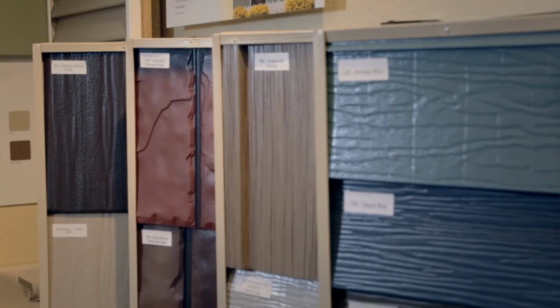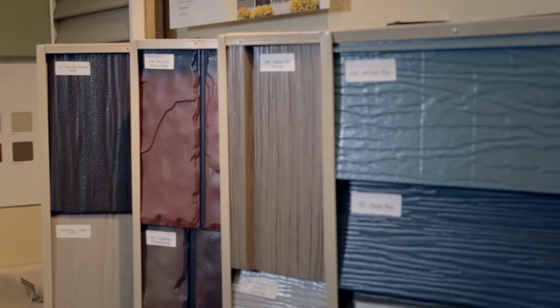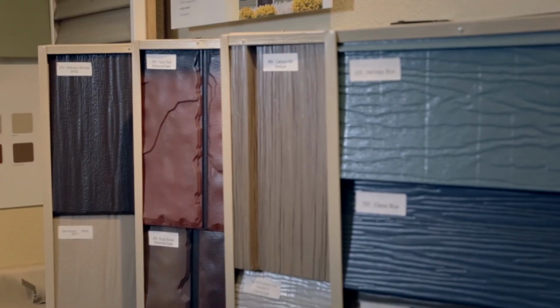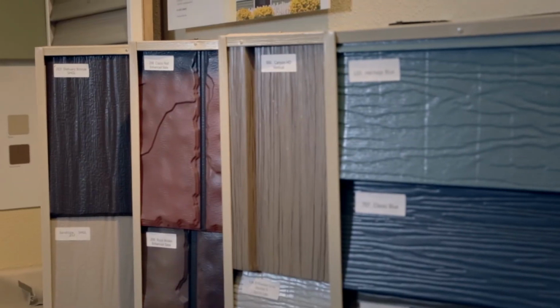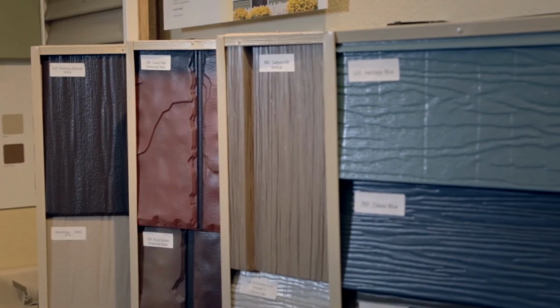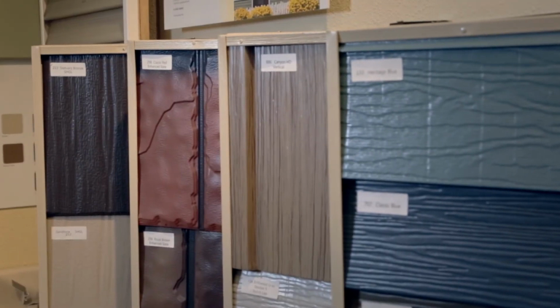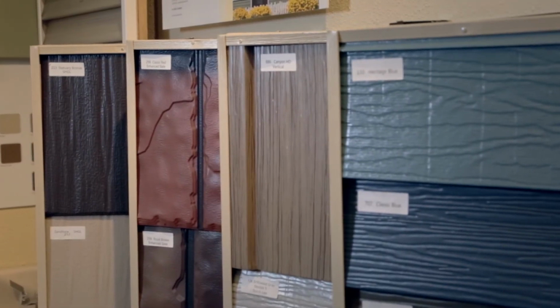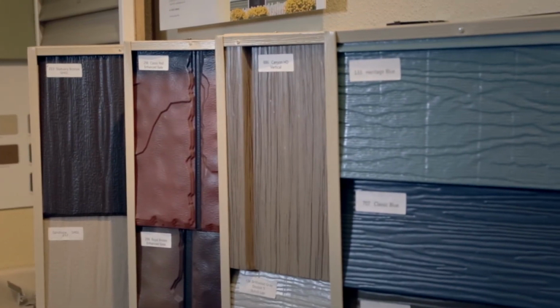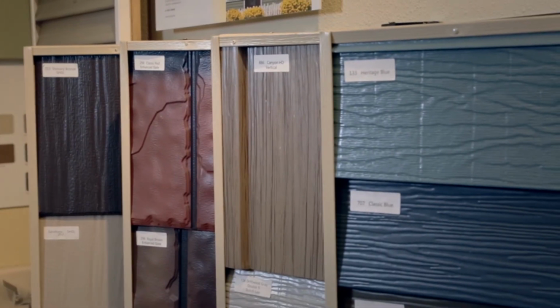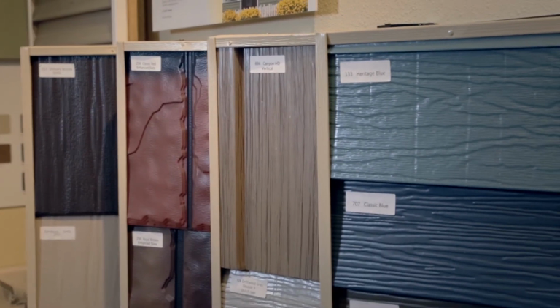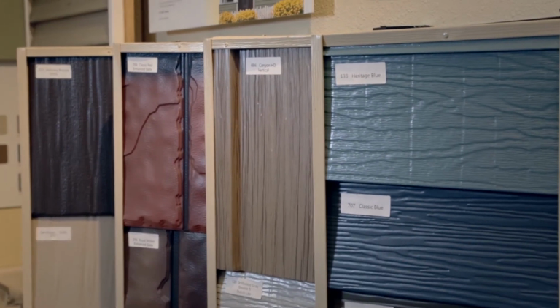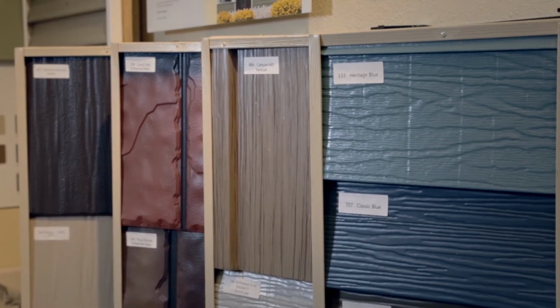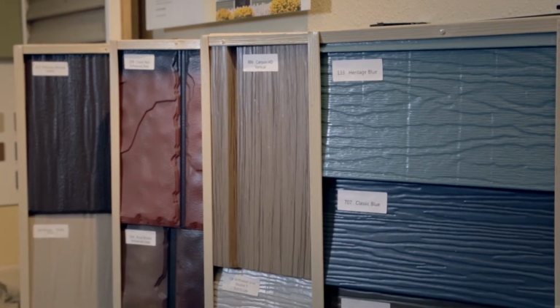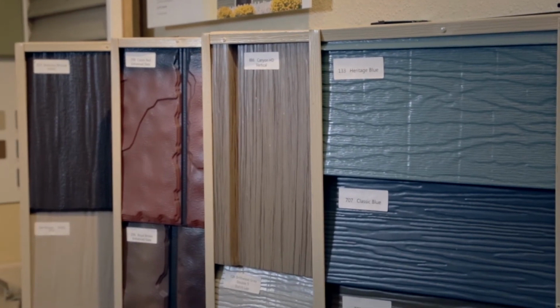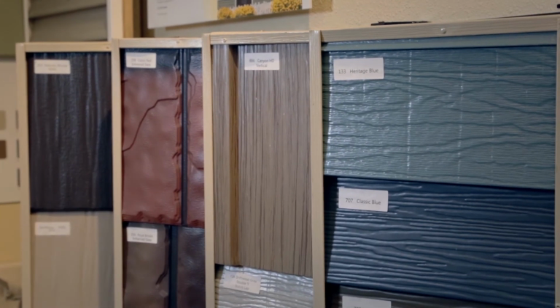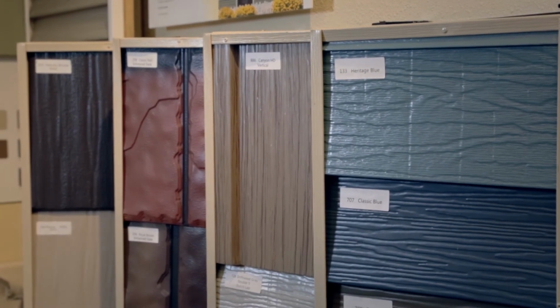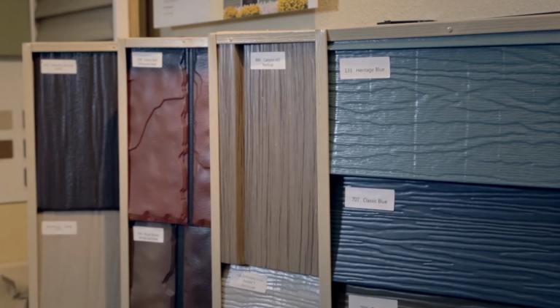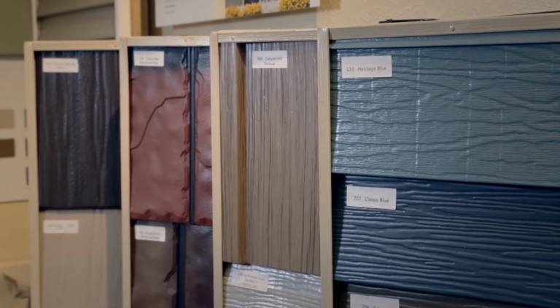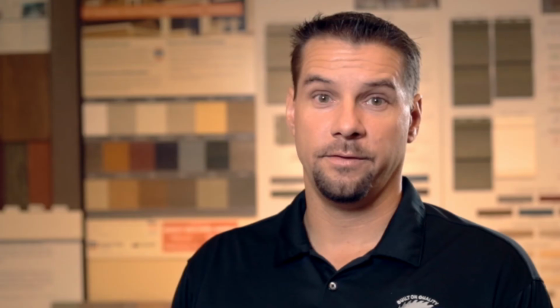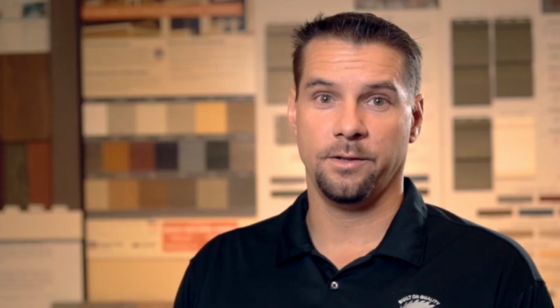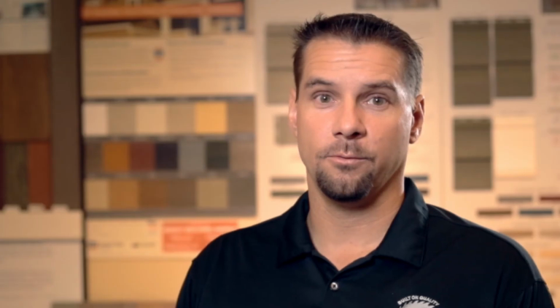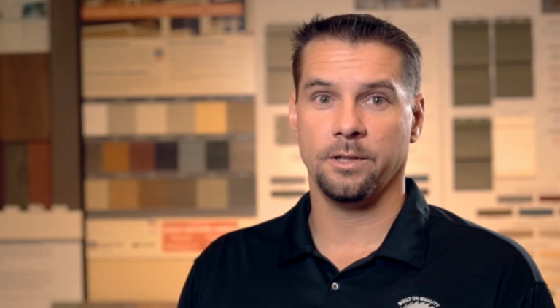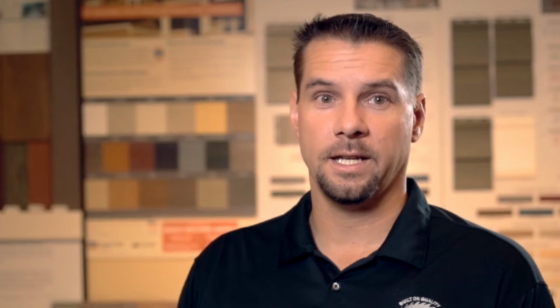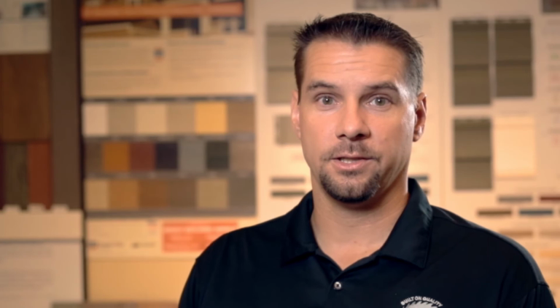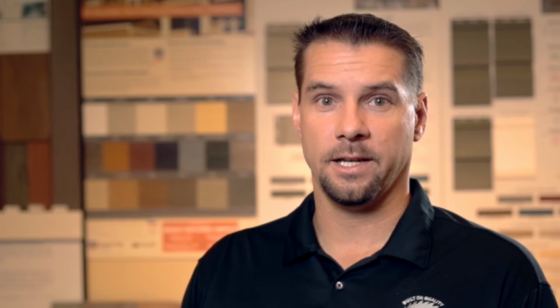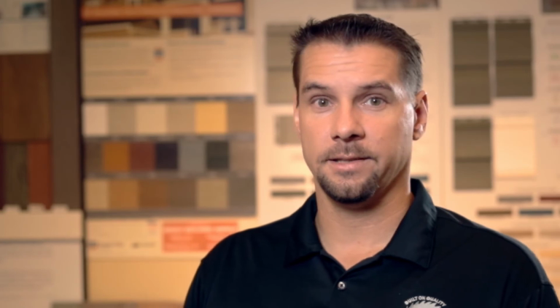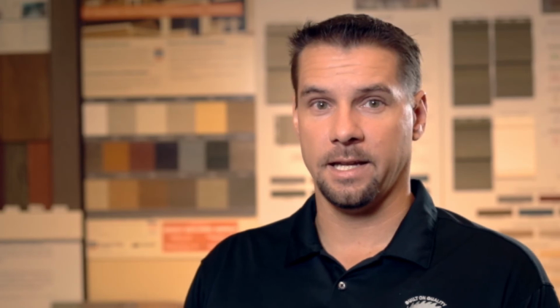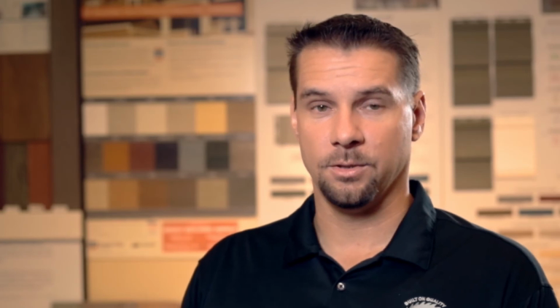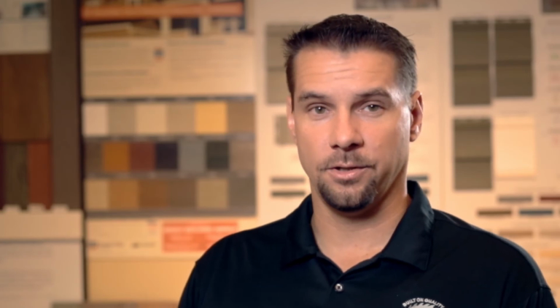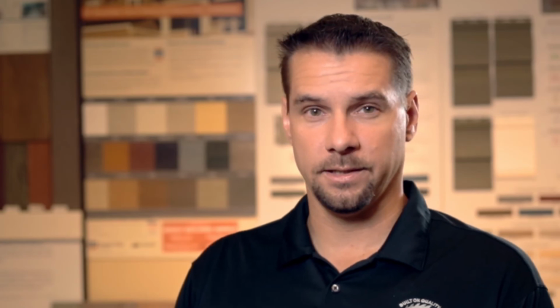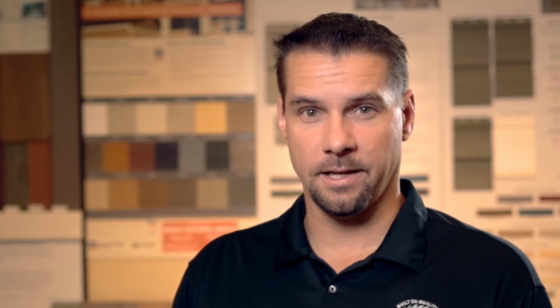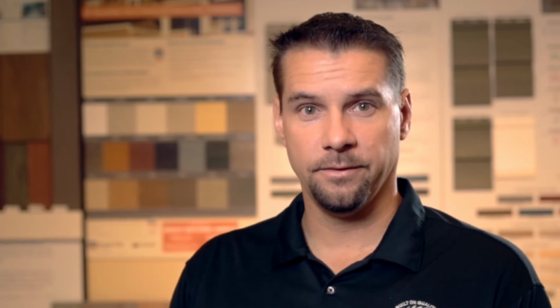The SmartSide product is the one that we prefer to sell, and it comes with a maintenance-free finish and a 50-year warranty on the siding material itself.